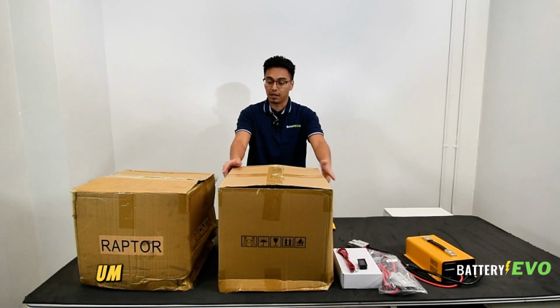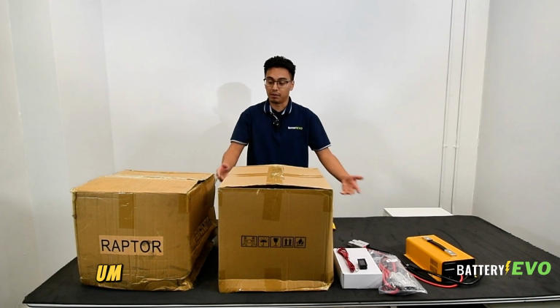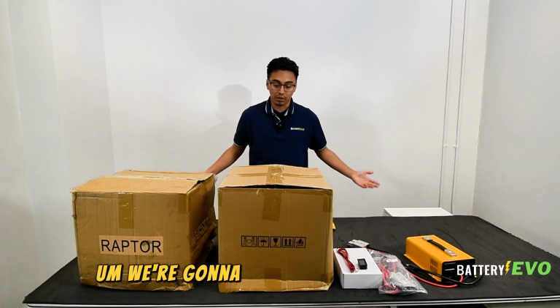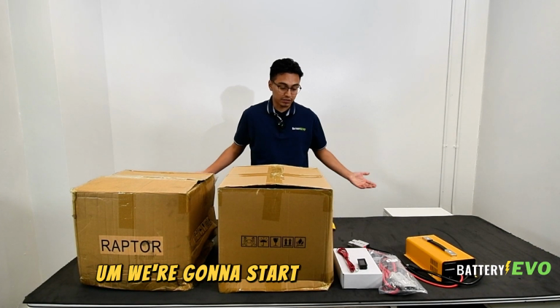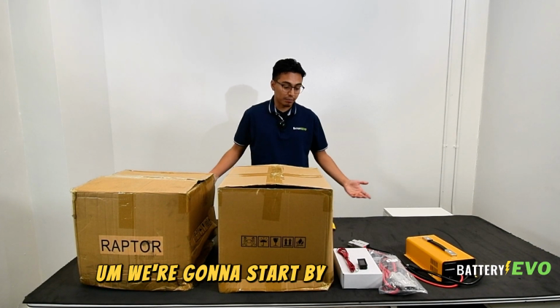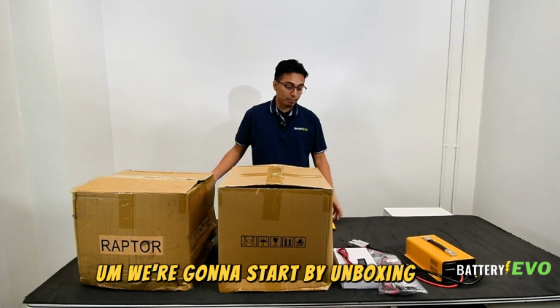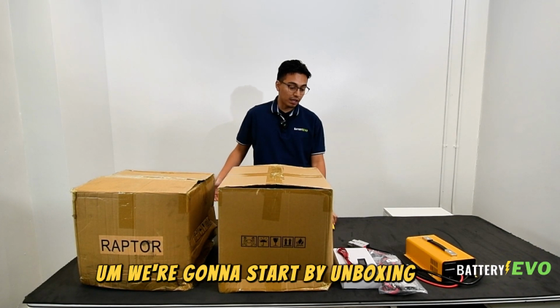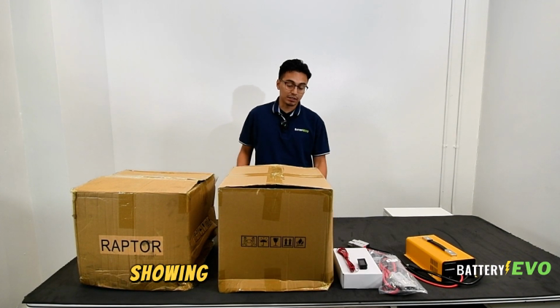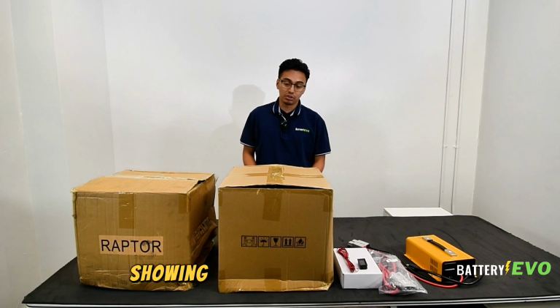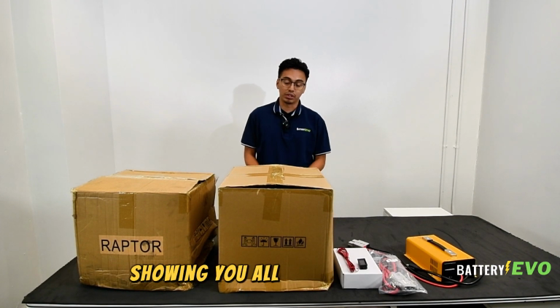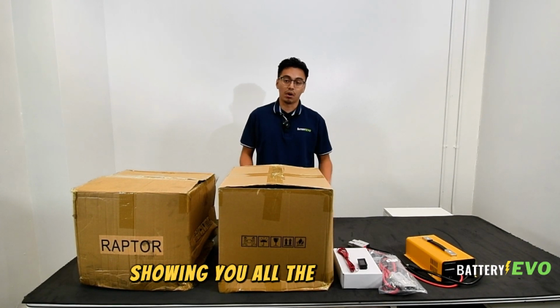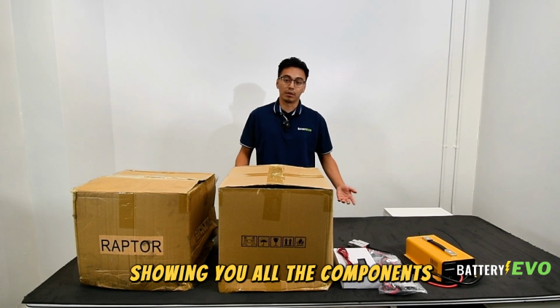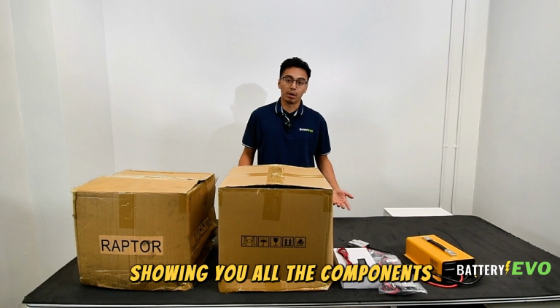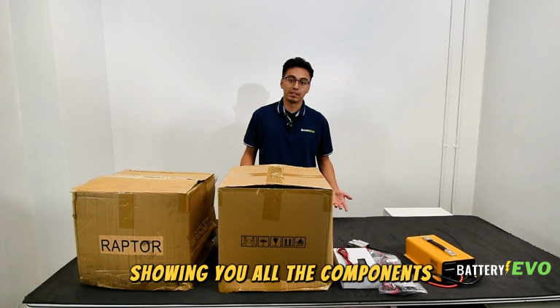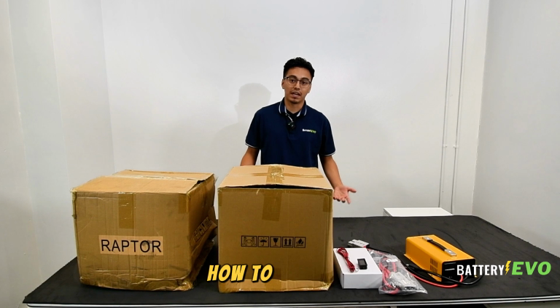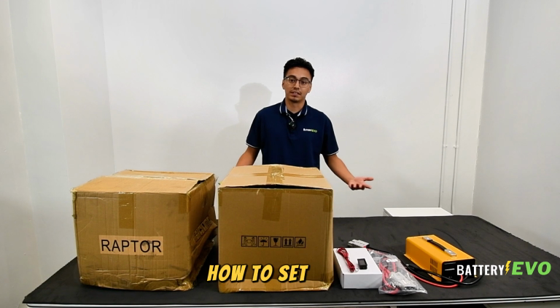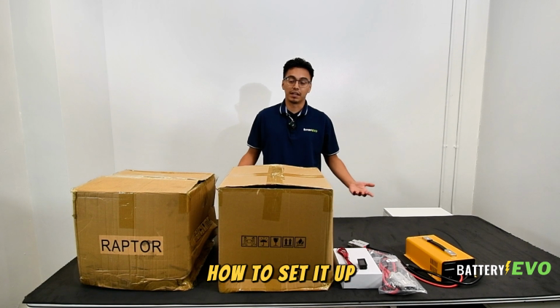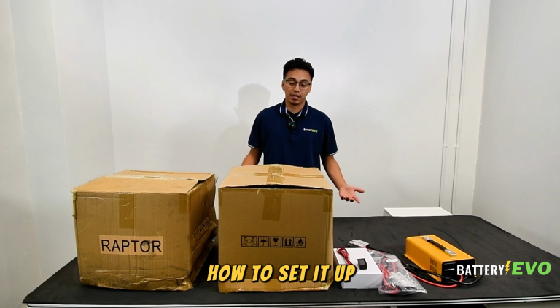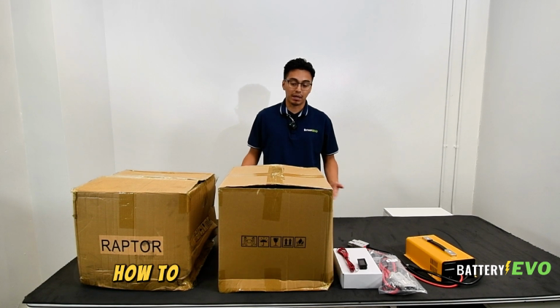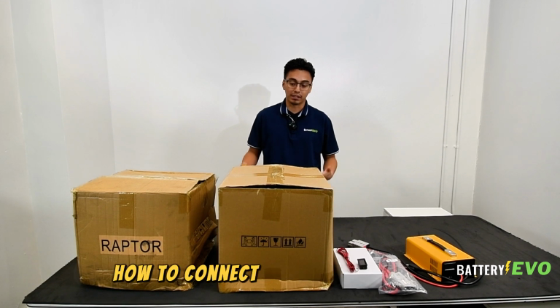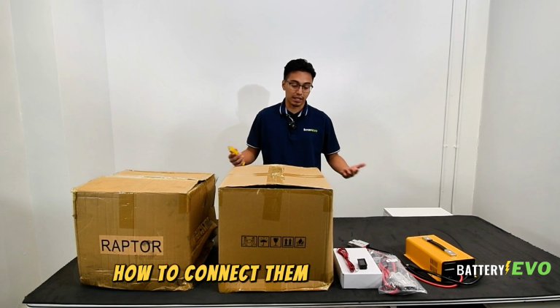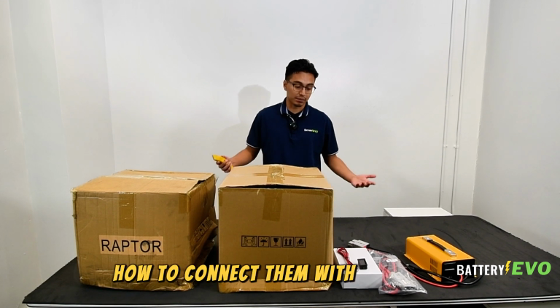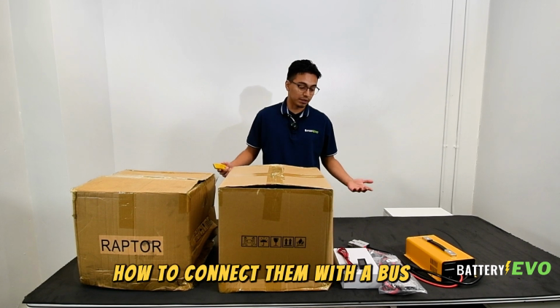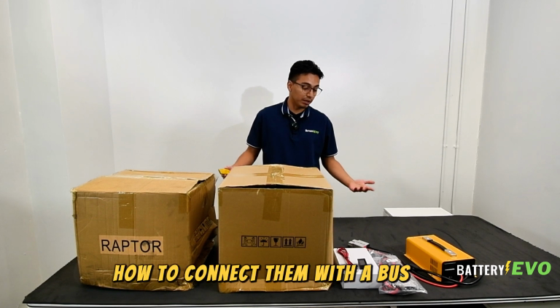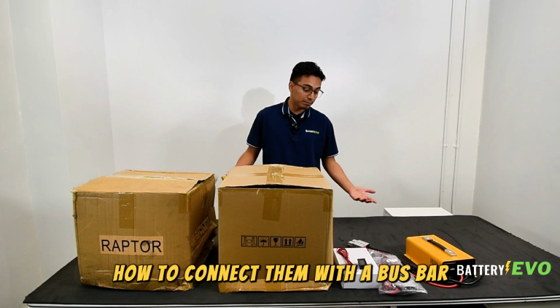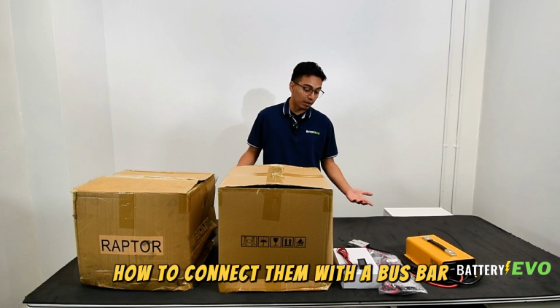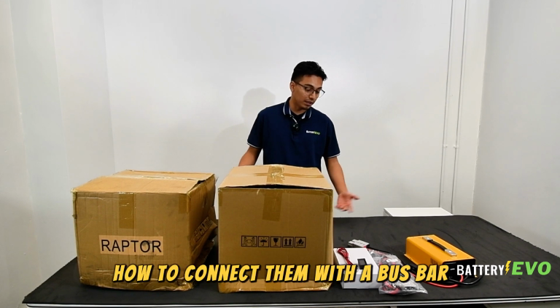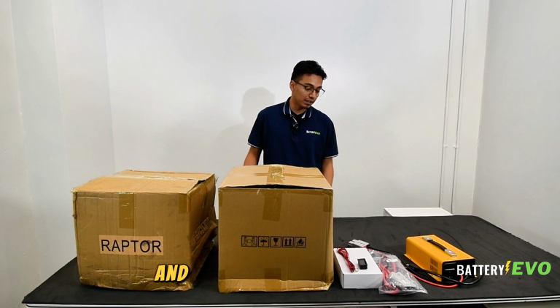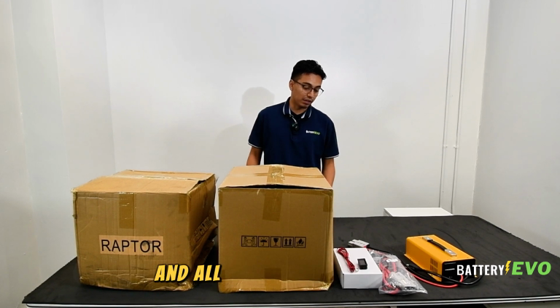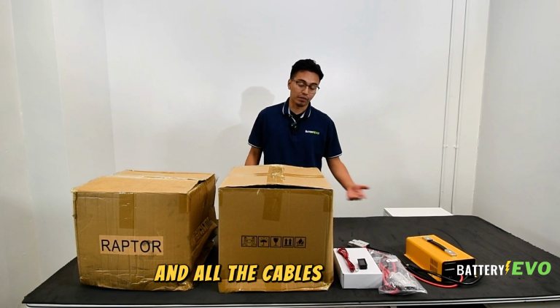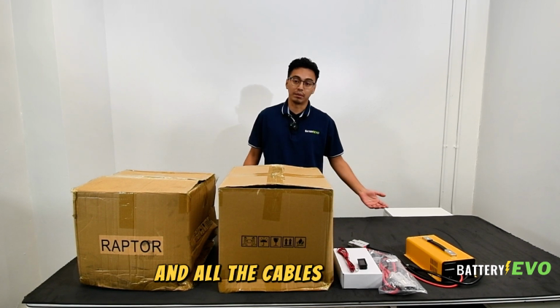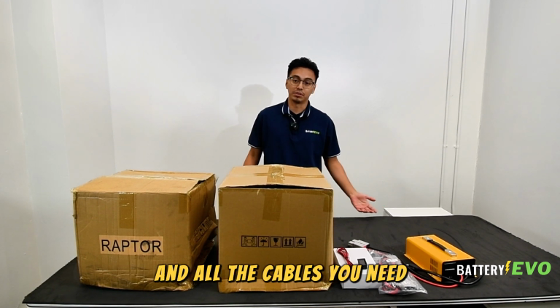We're gonna start by unboxing them, showing you all the components, how to set it up, how to connect them with a bus bar, and all the cables you need.